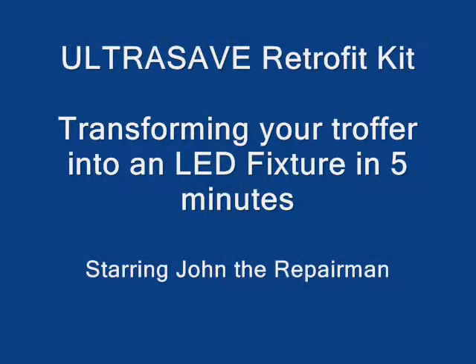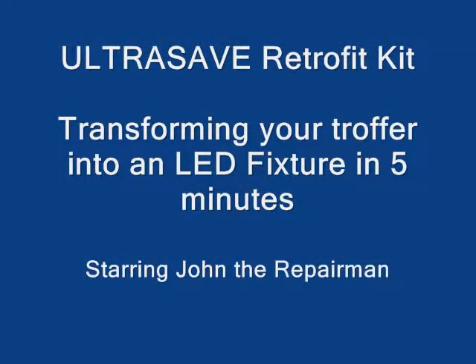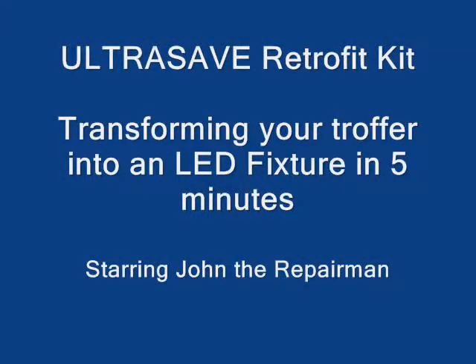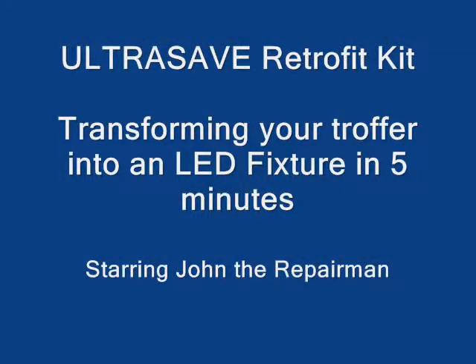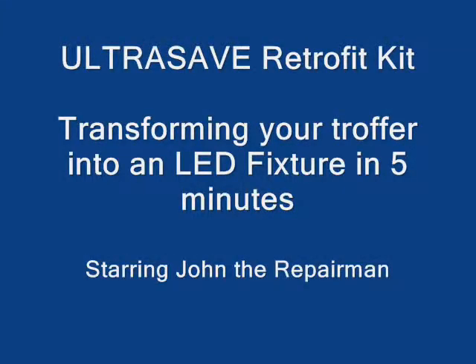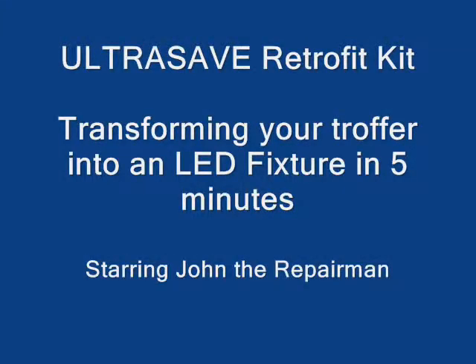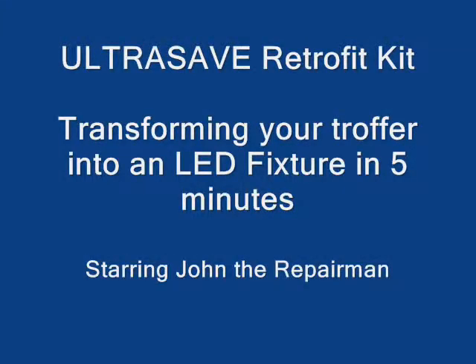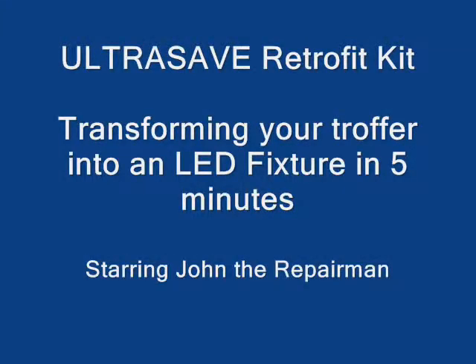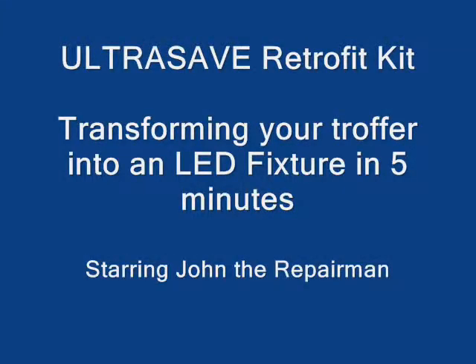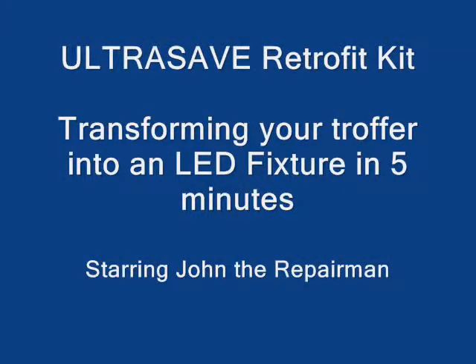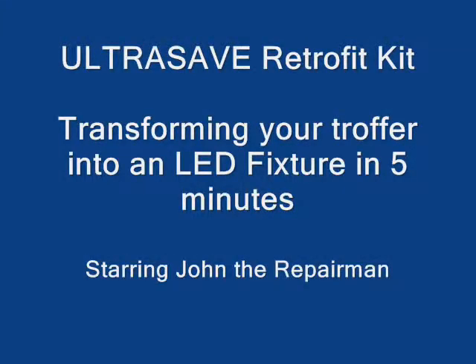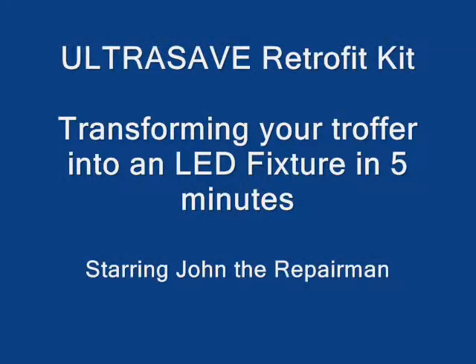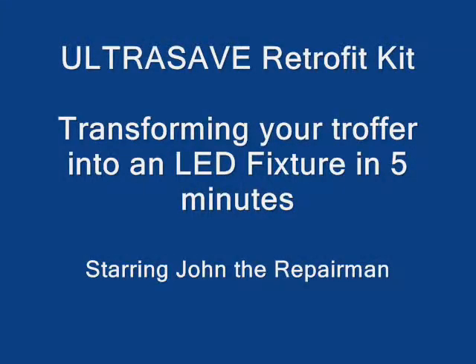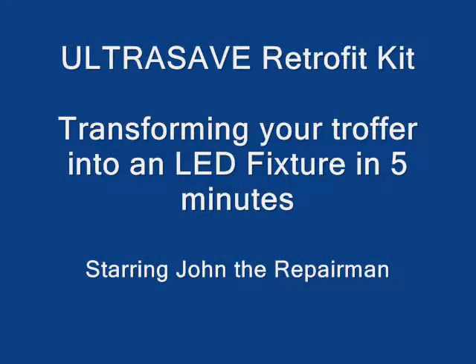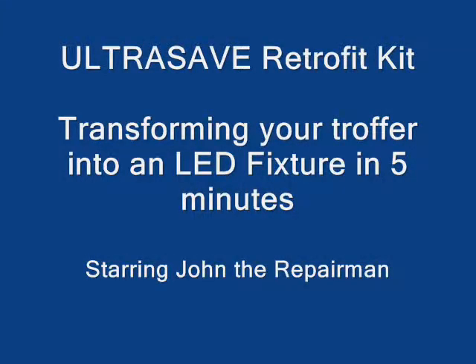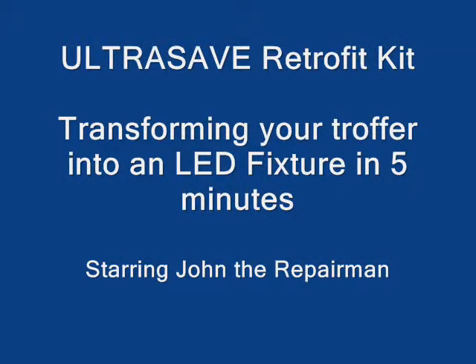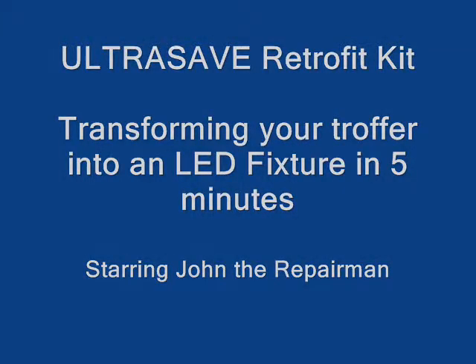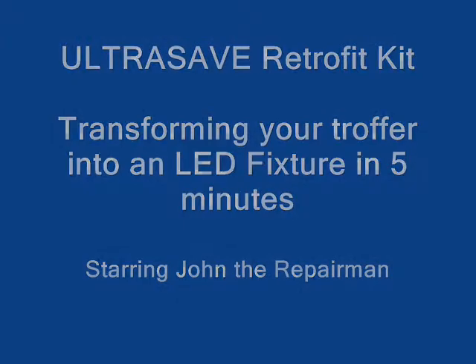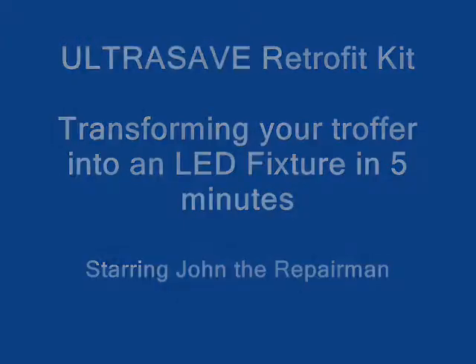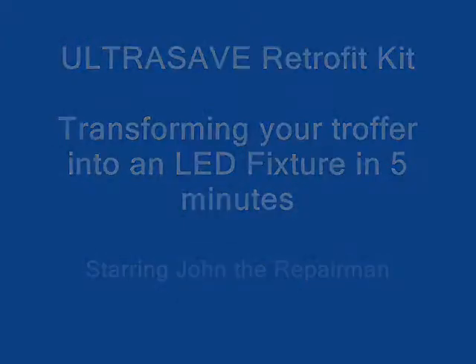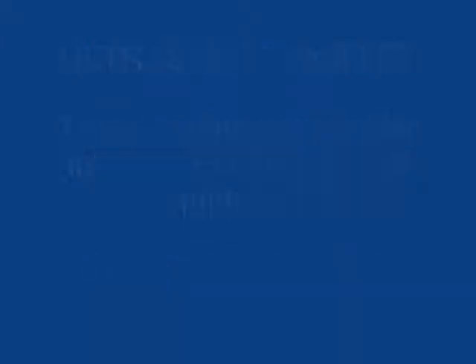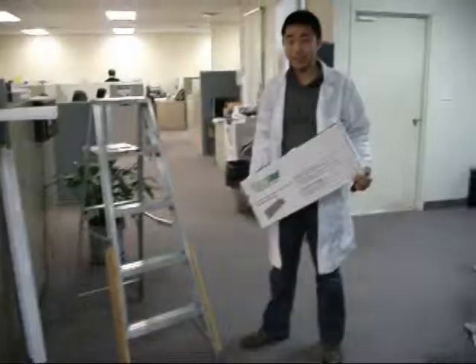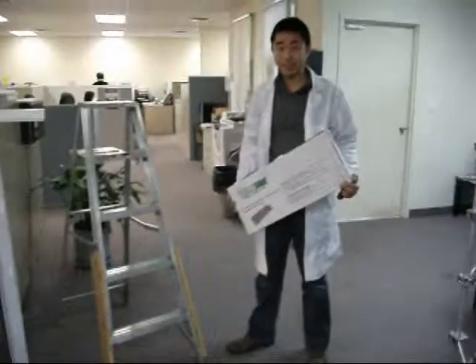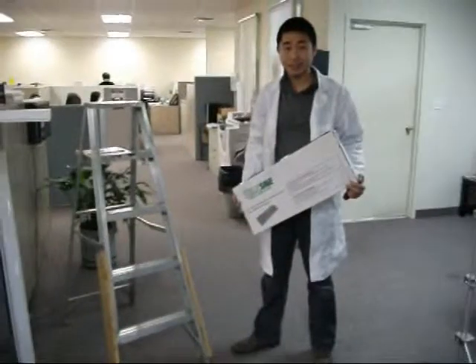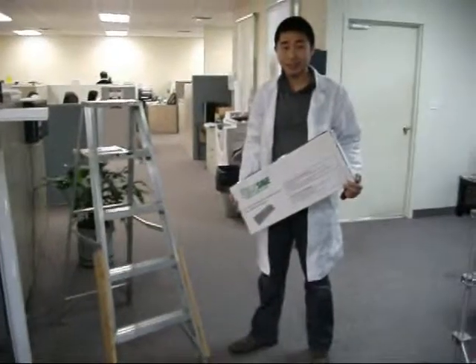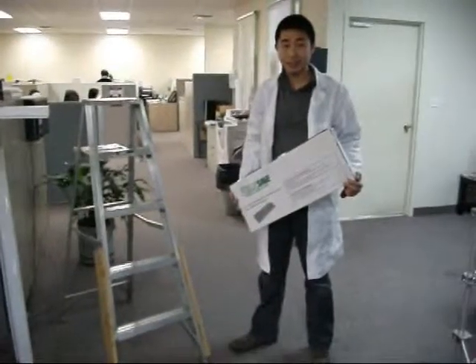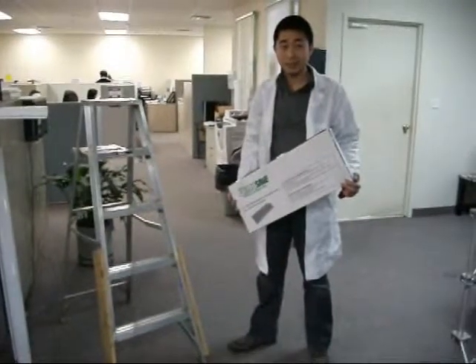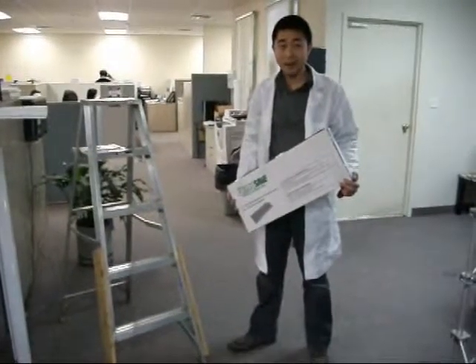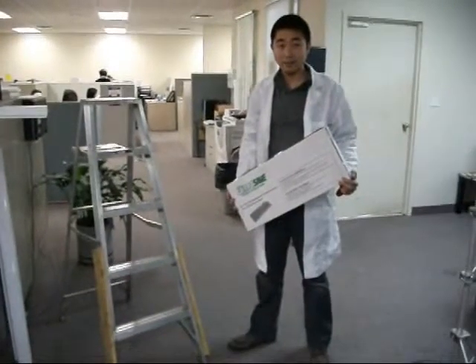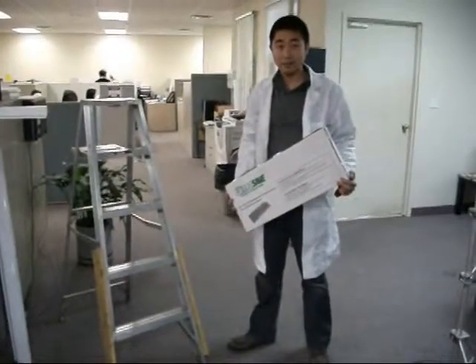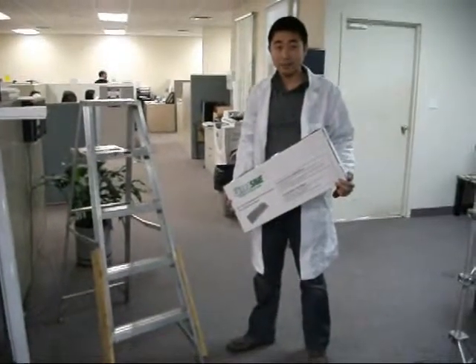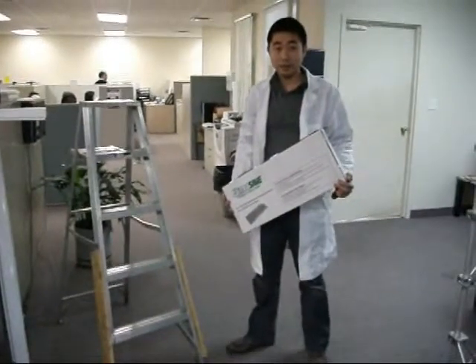Welcome. This video will show you how to transform a troffer into an LED fixture in five minutes.